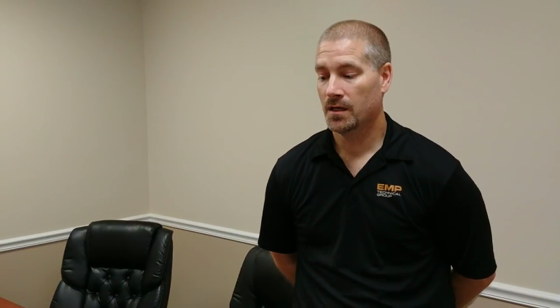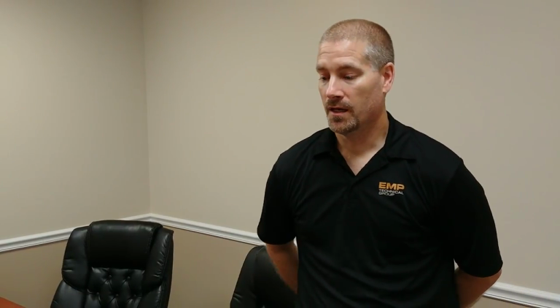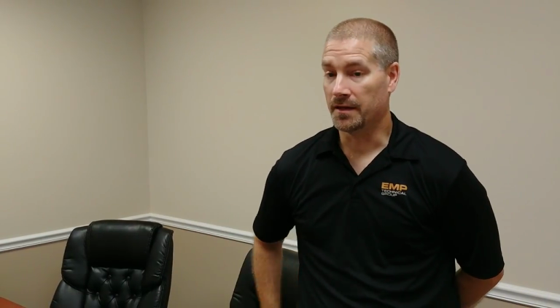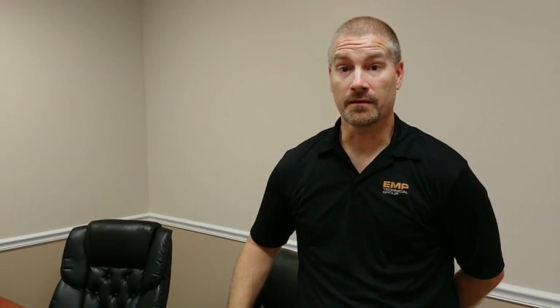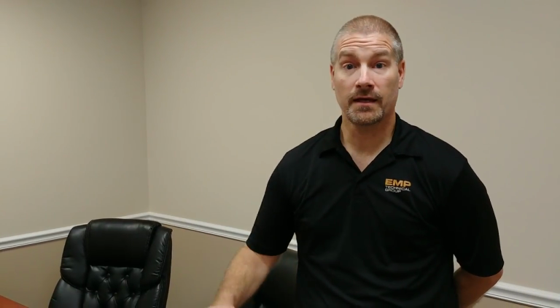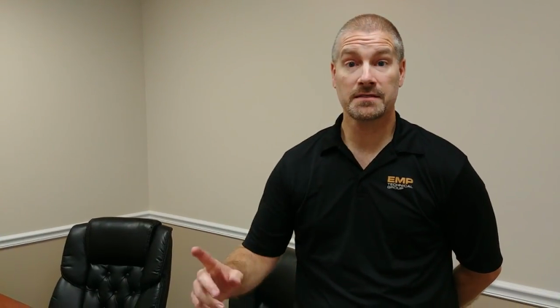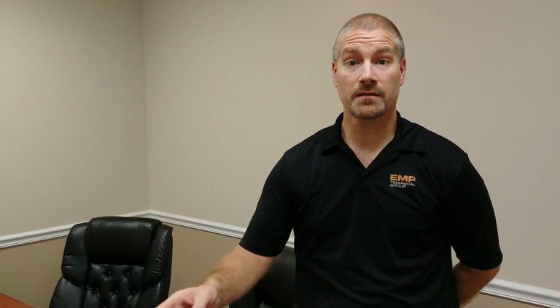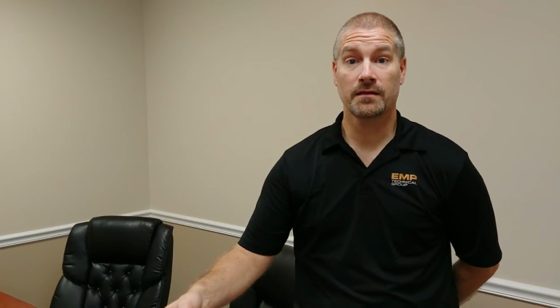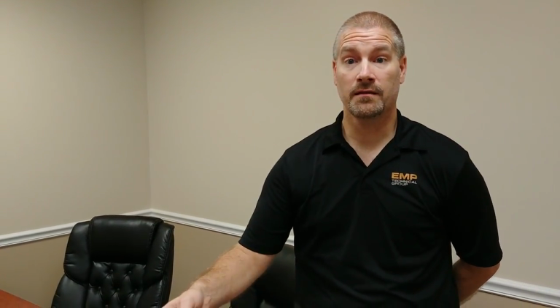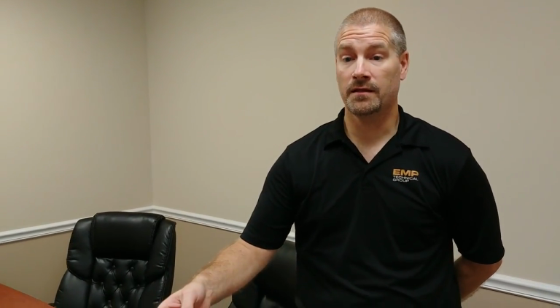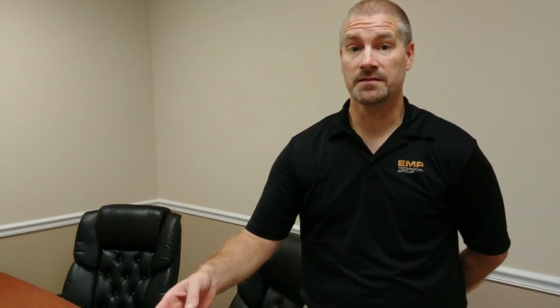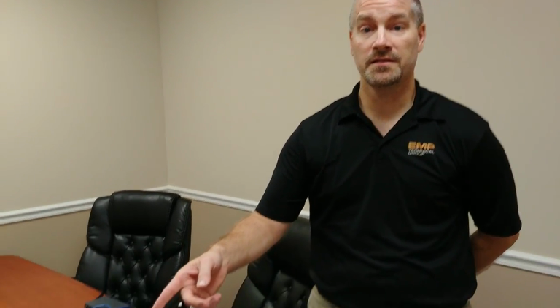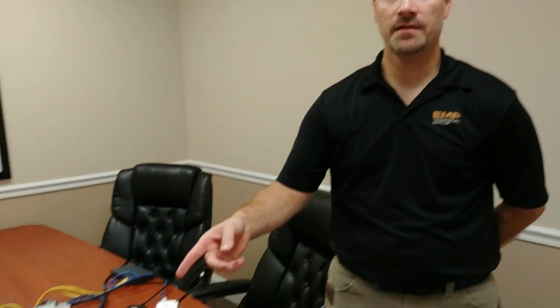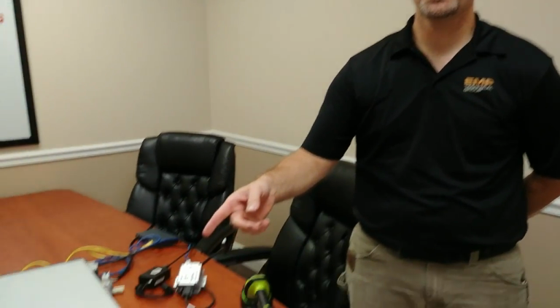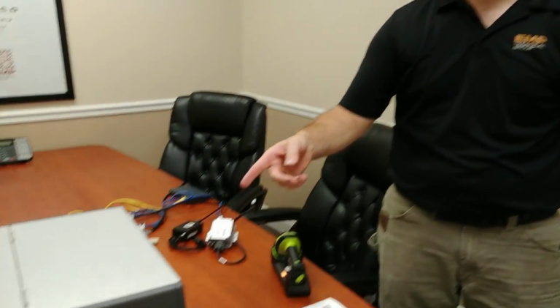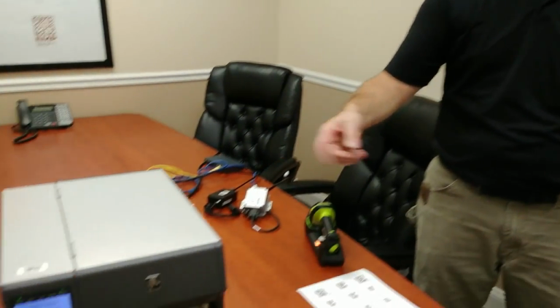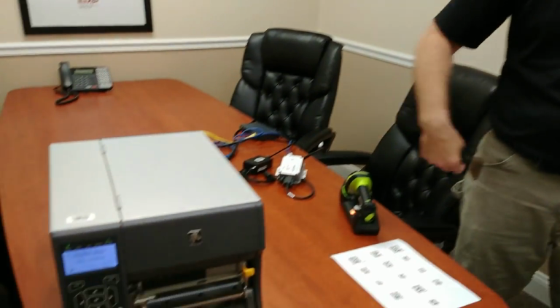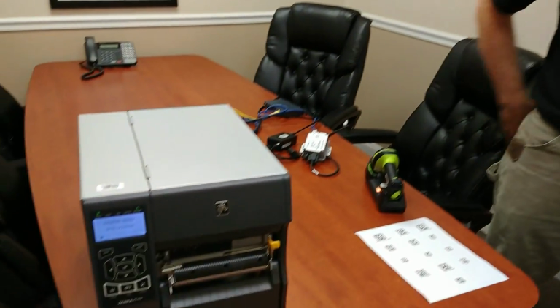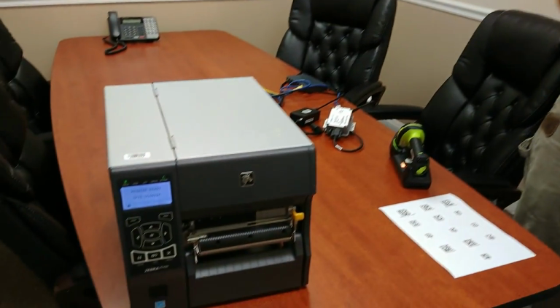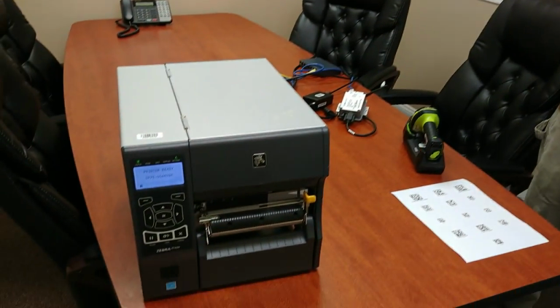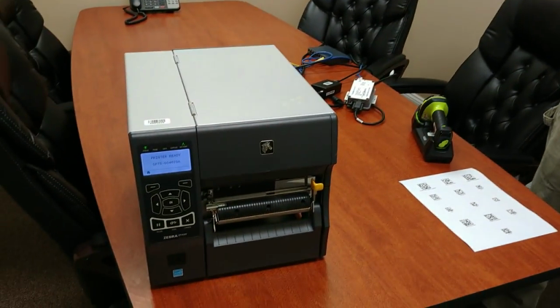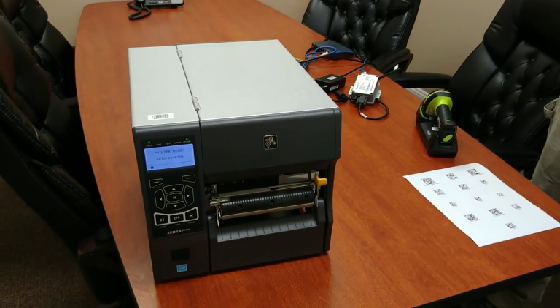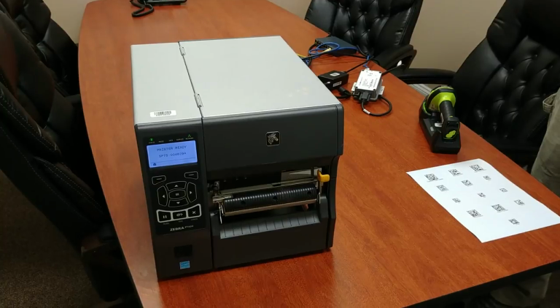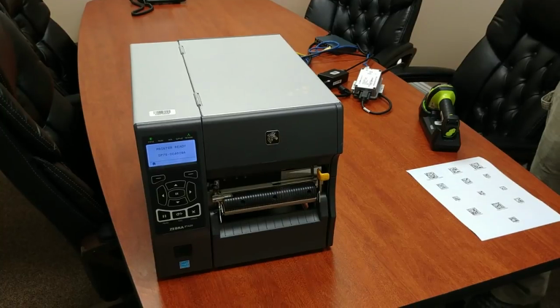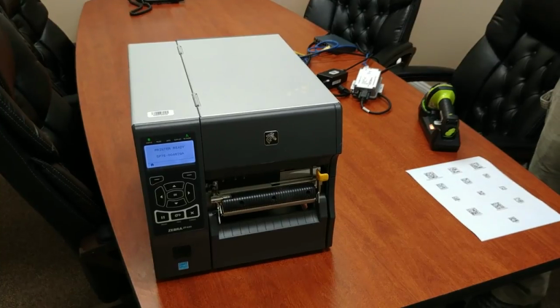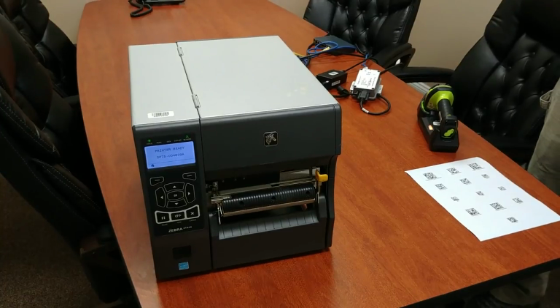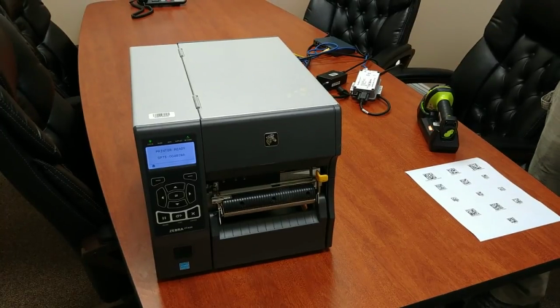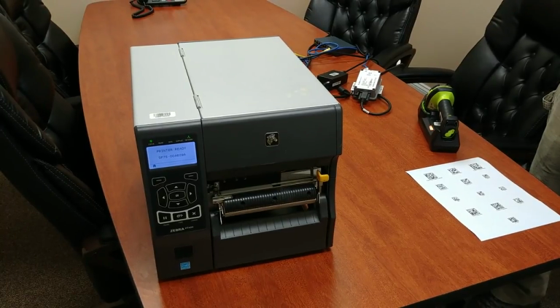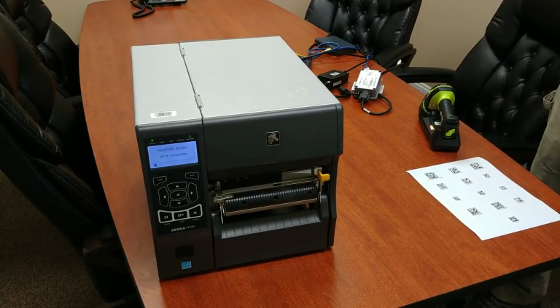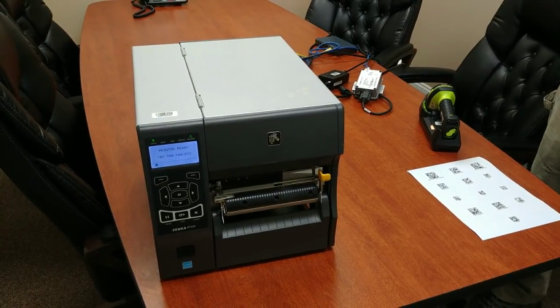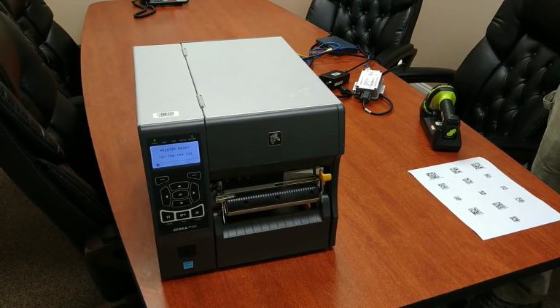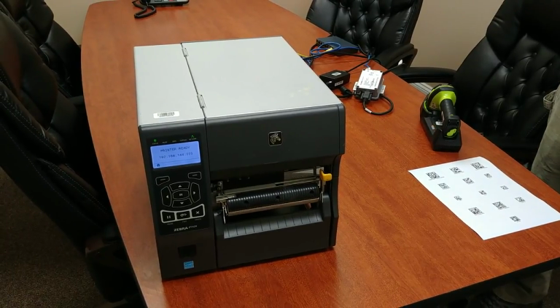and lastly the ZT420 with the 300 DPI print head.